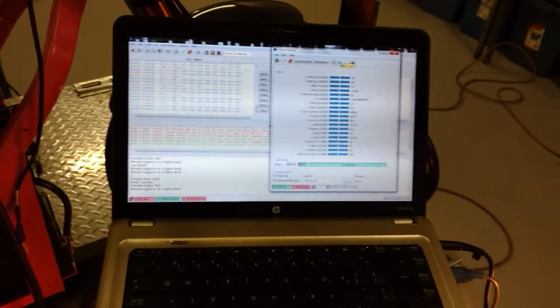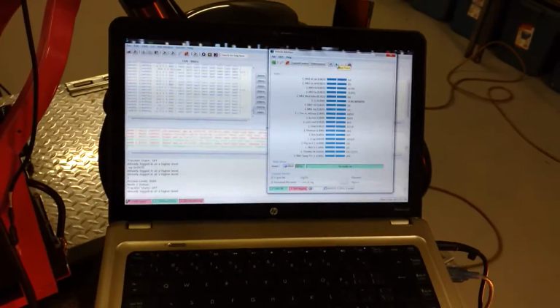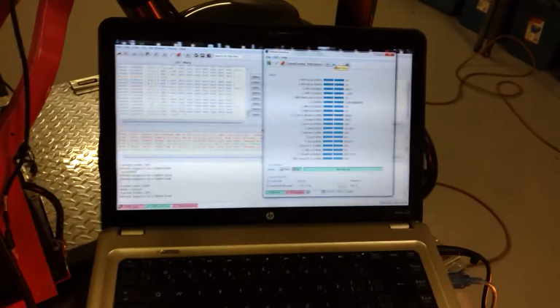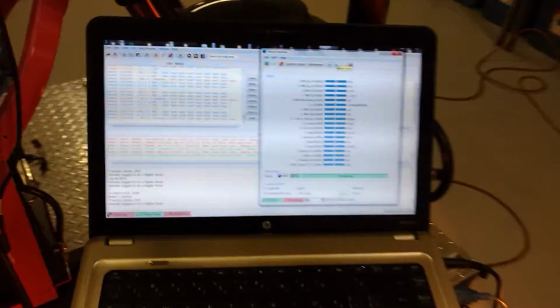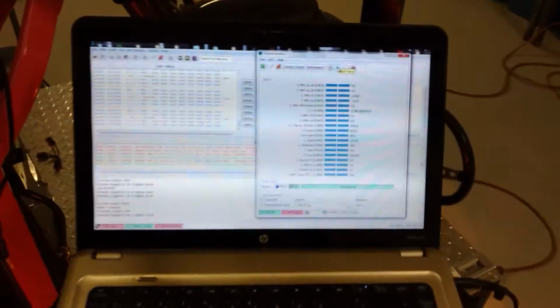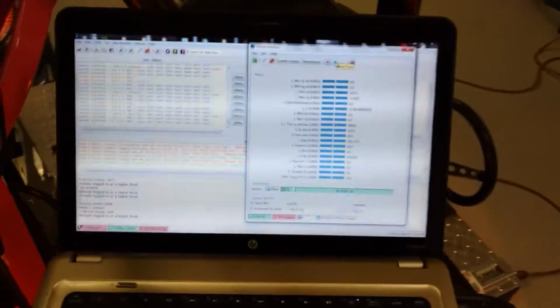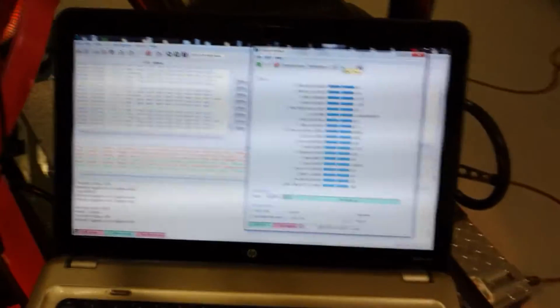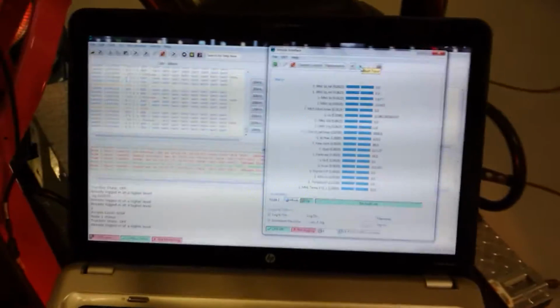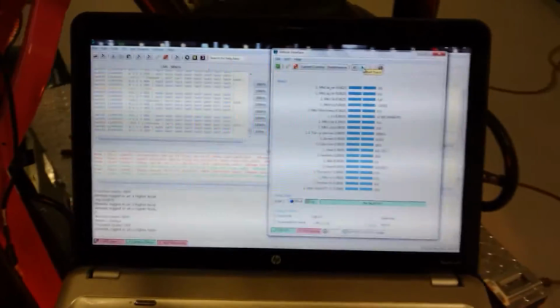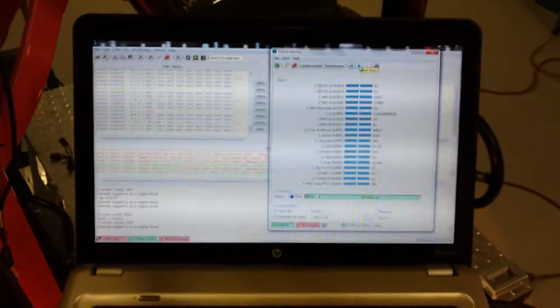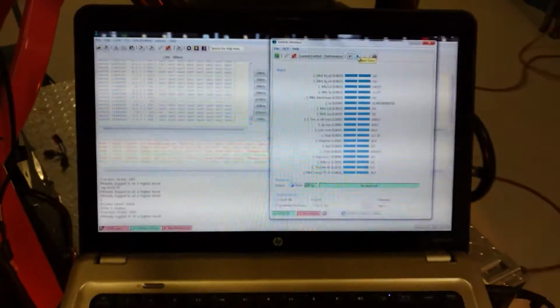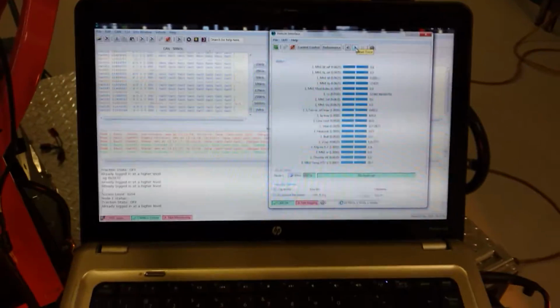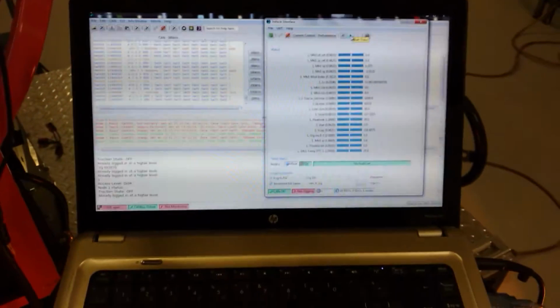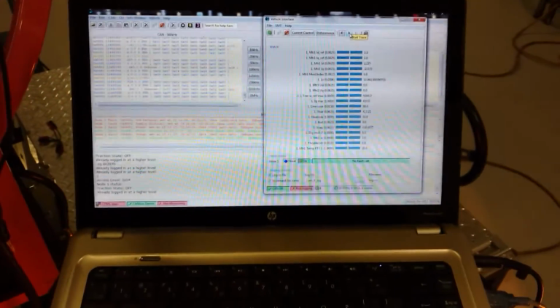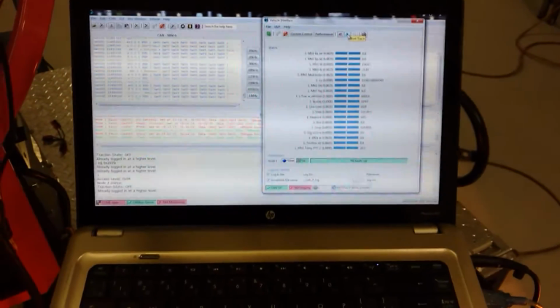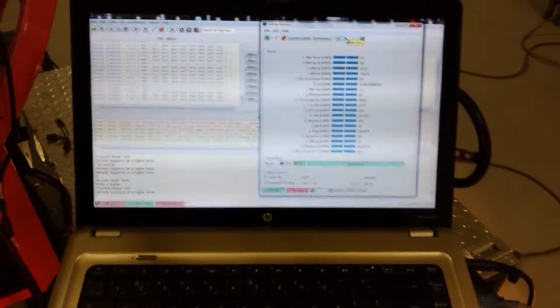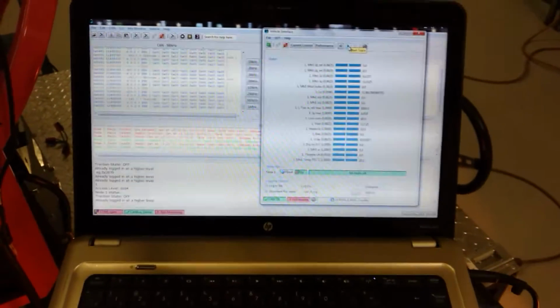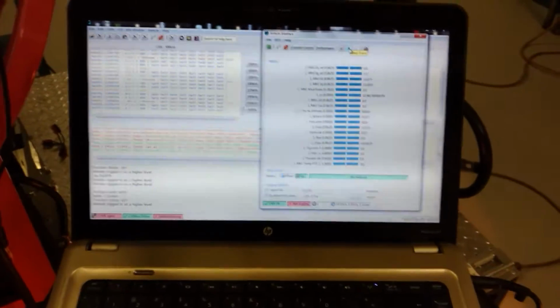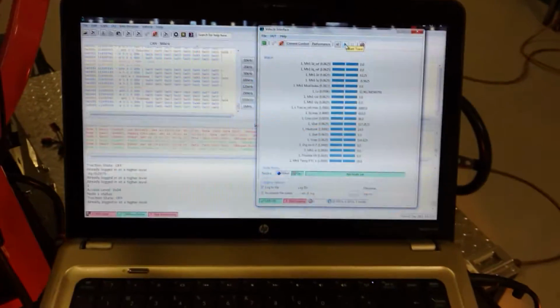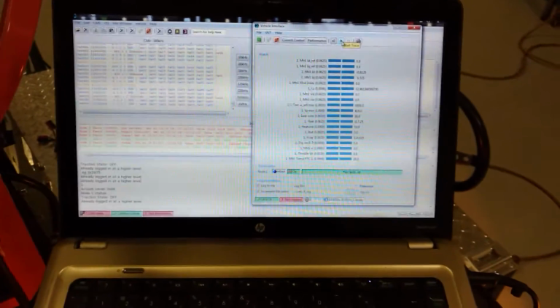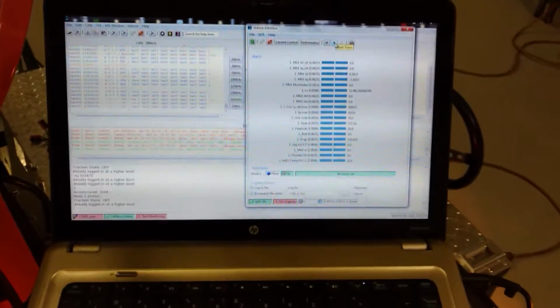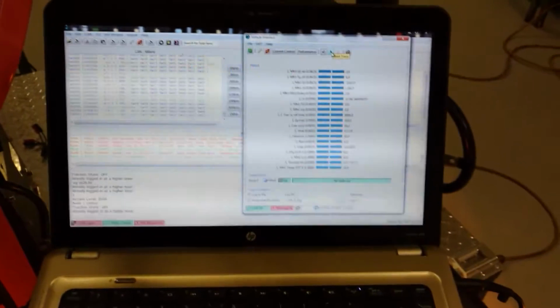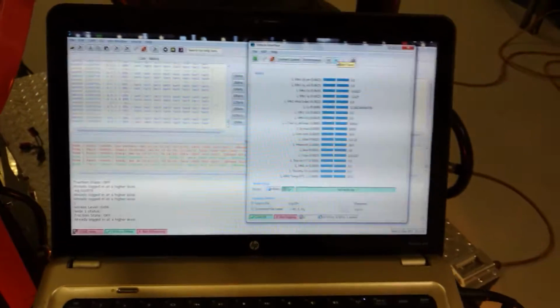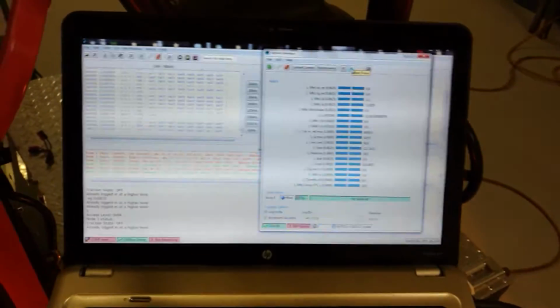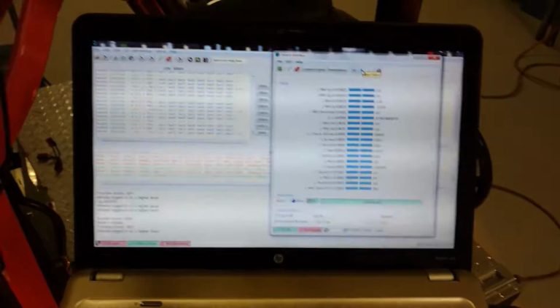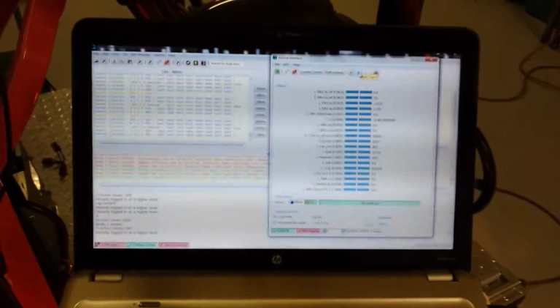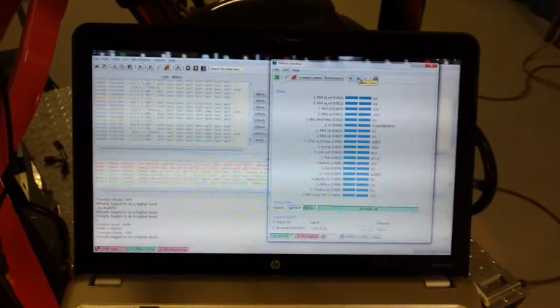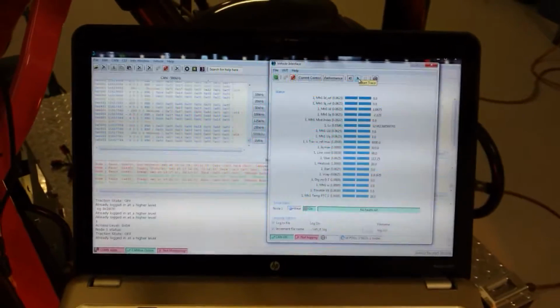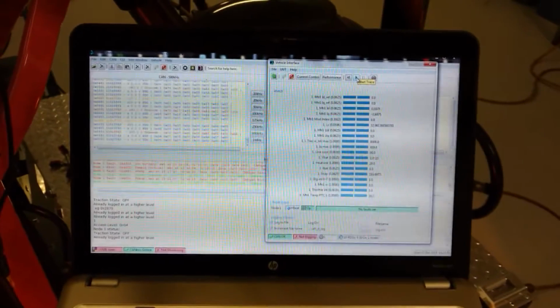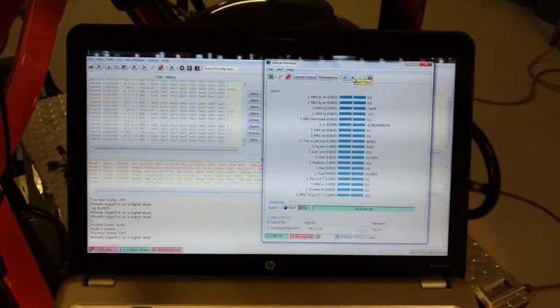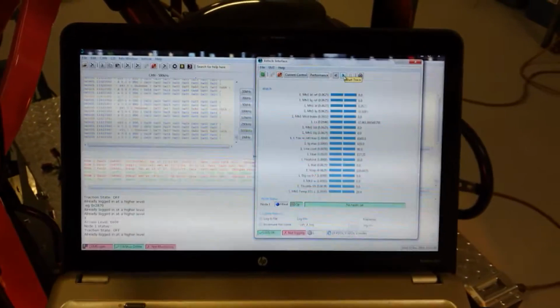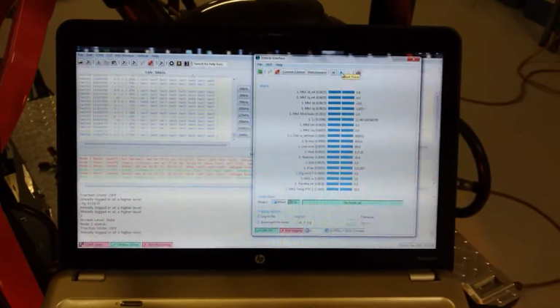I just wanted to try one more thing — kind of like a kid in a candy store, it's just so exciting. I can't quit messing with this.